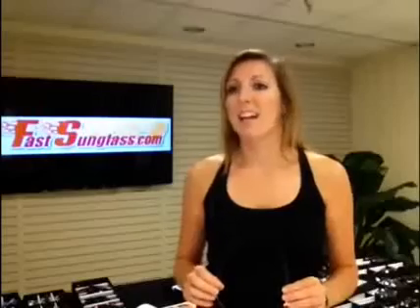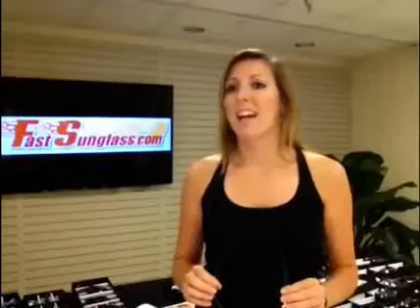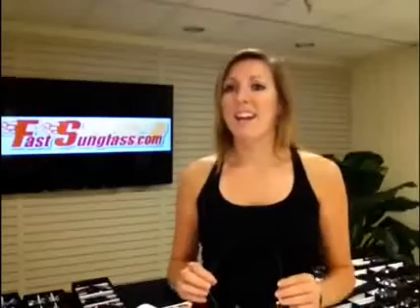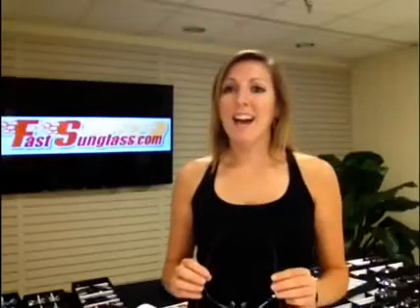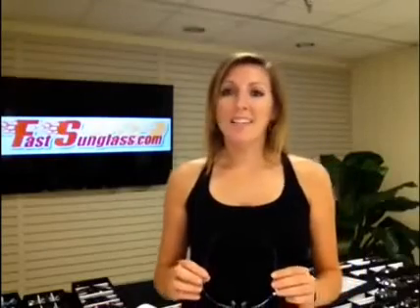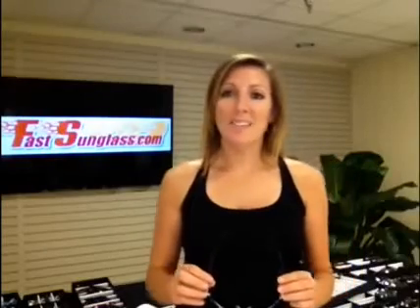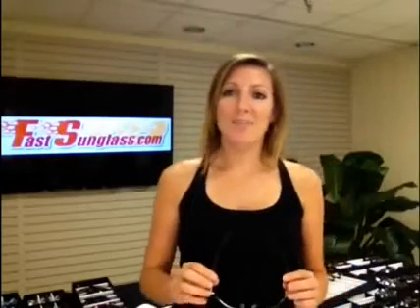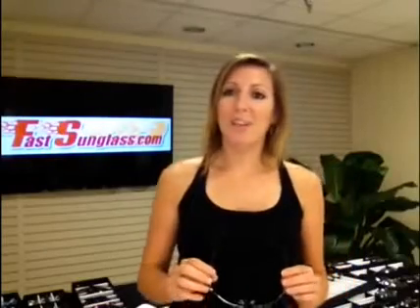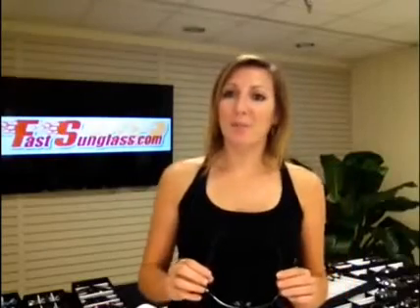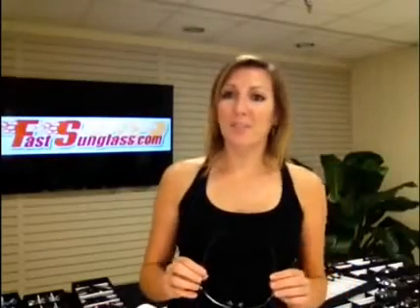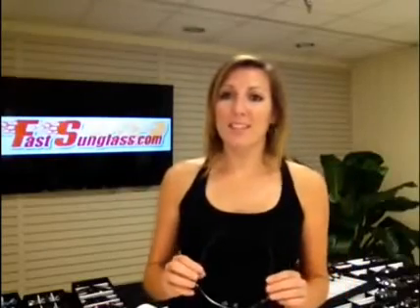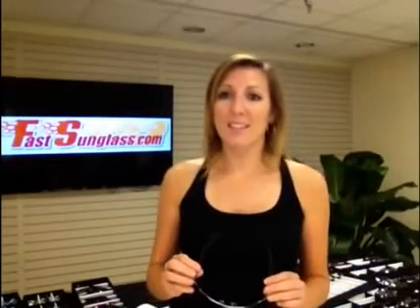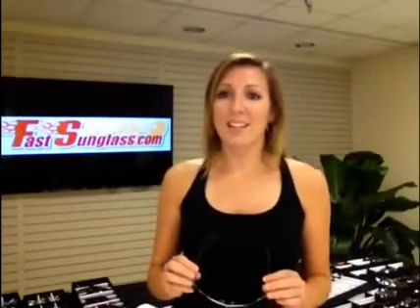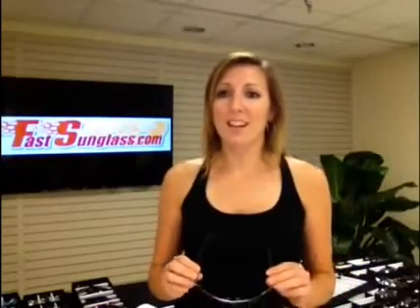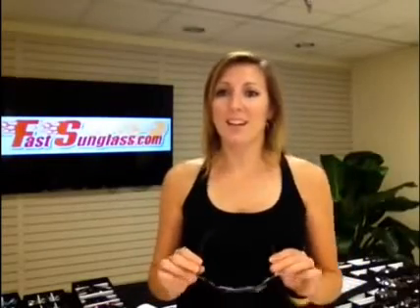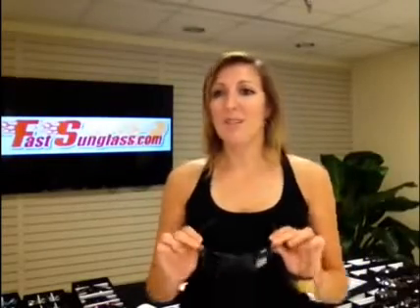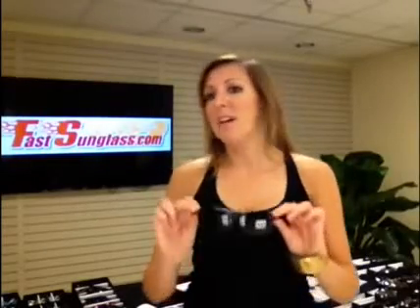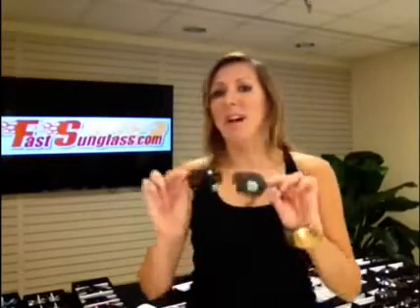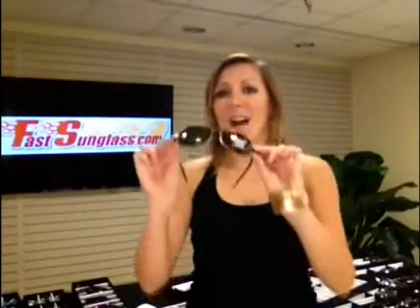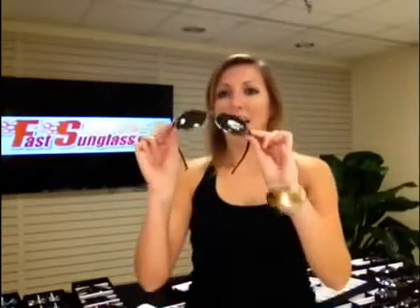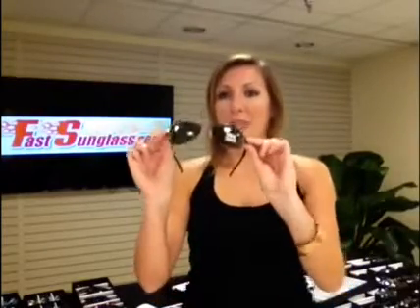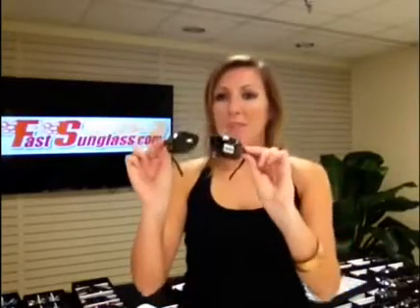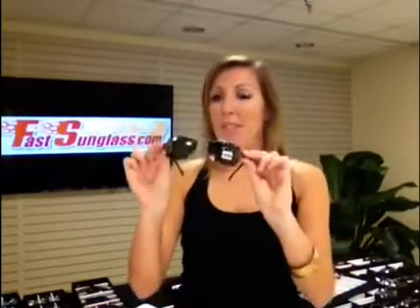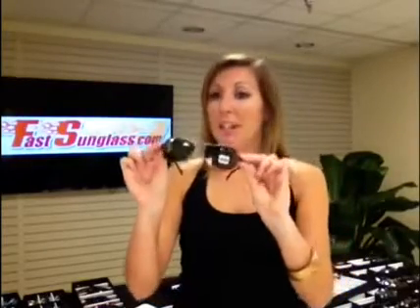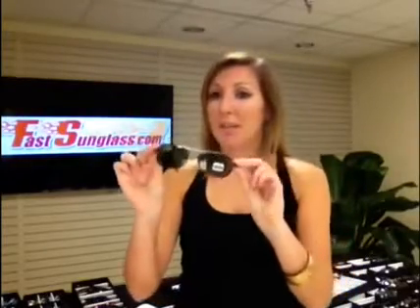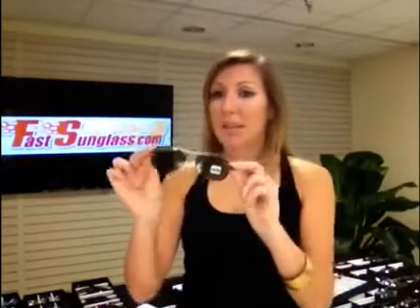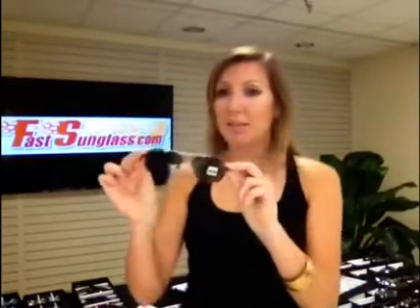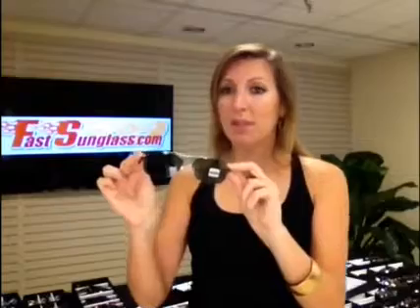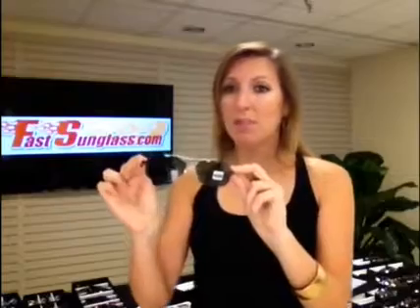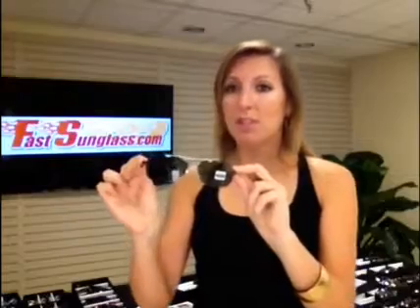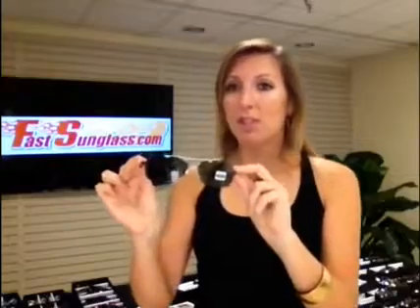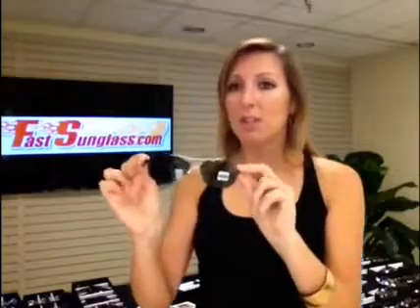Hey guys, it's Mary from Fastsunglass.com. I have some Serengeti men's frames to show you.